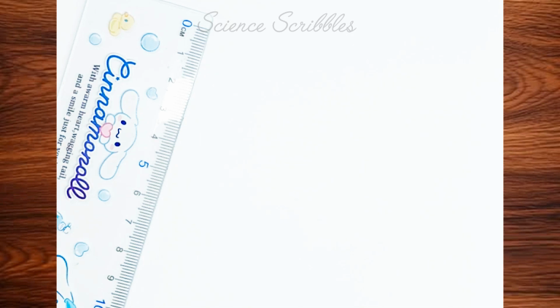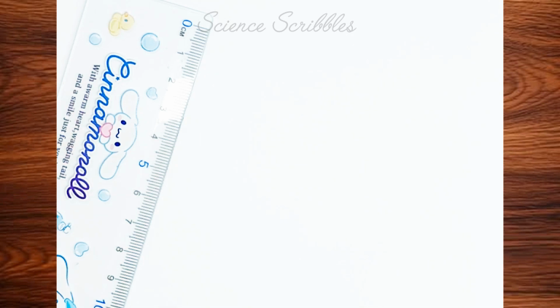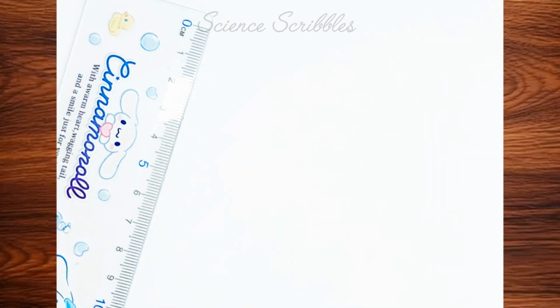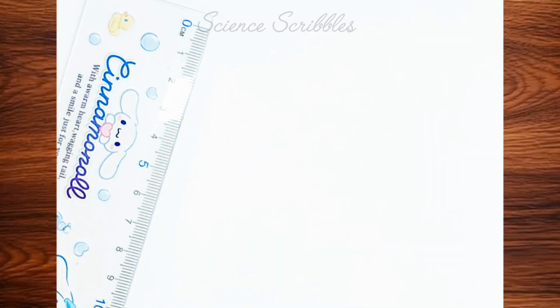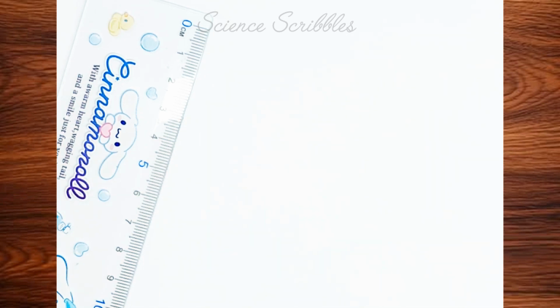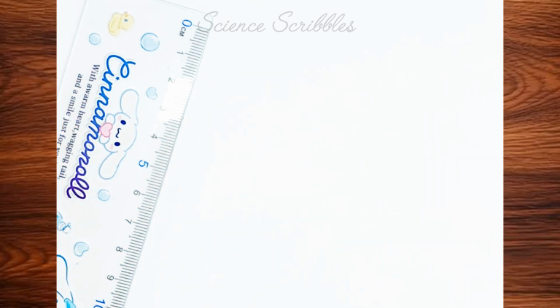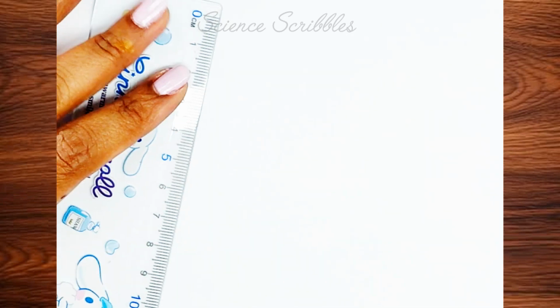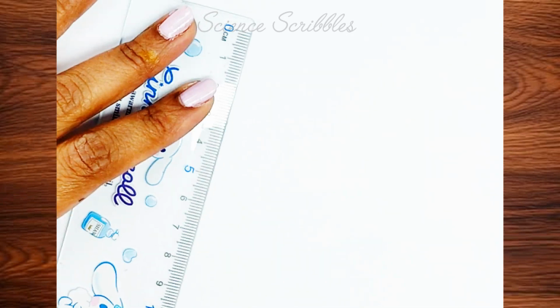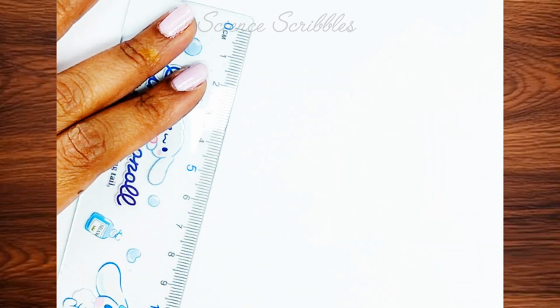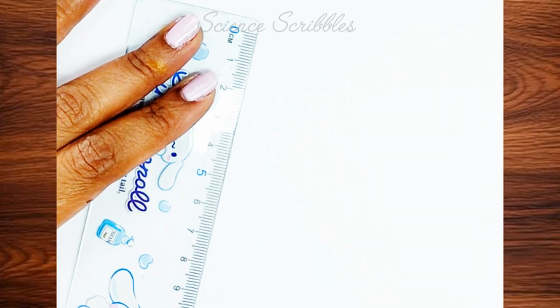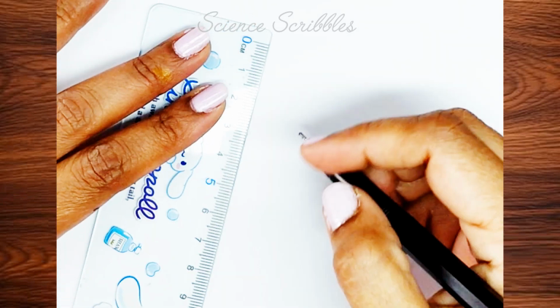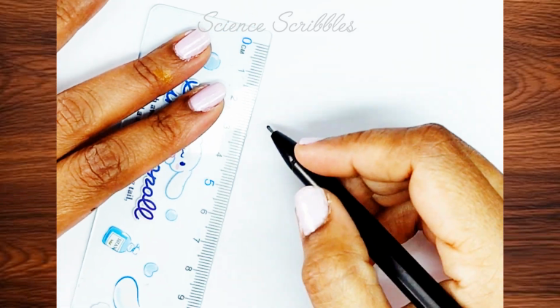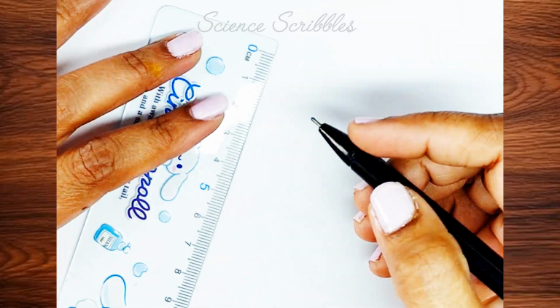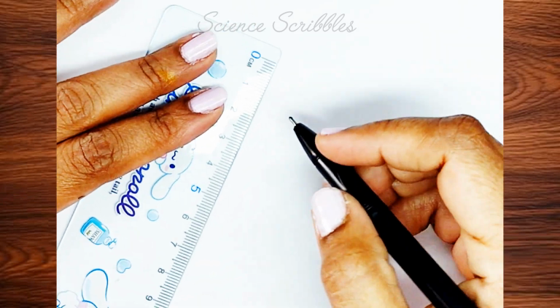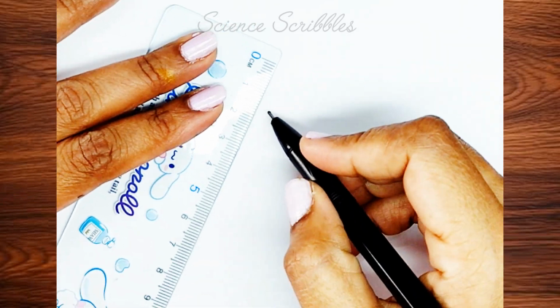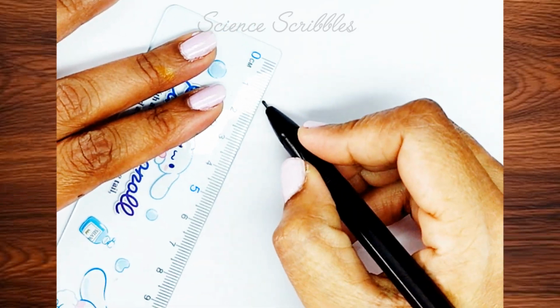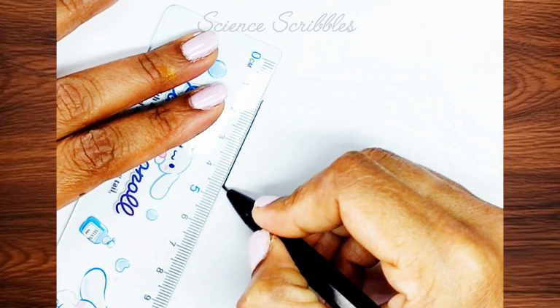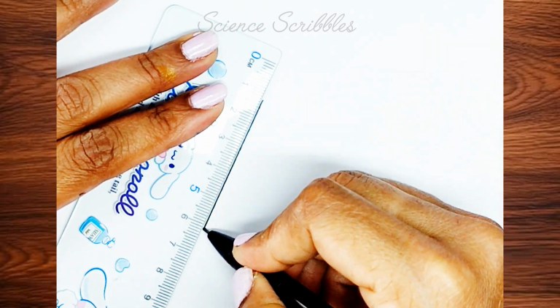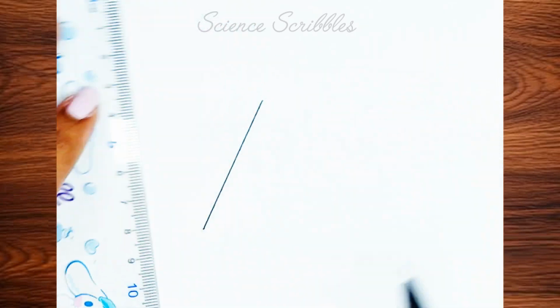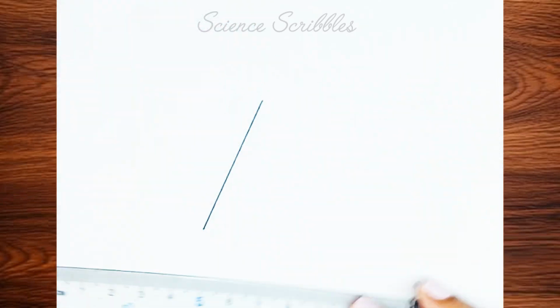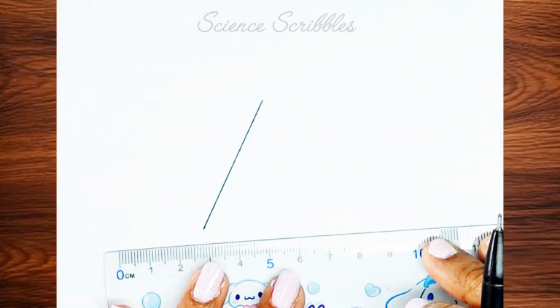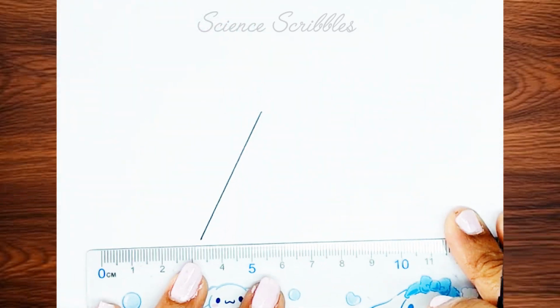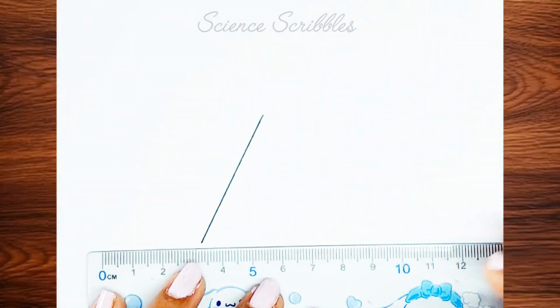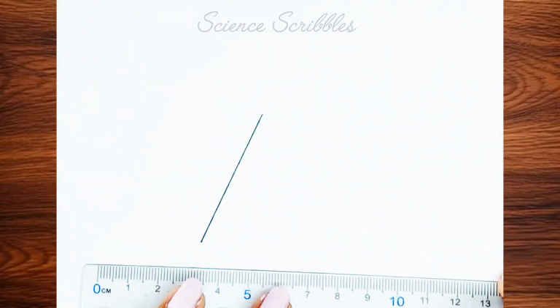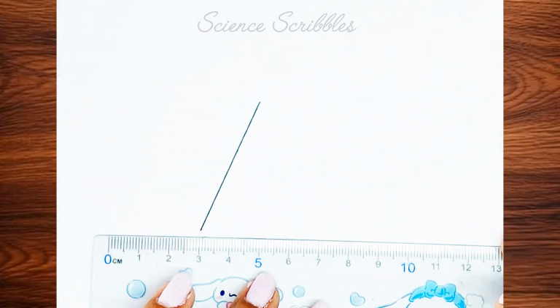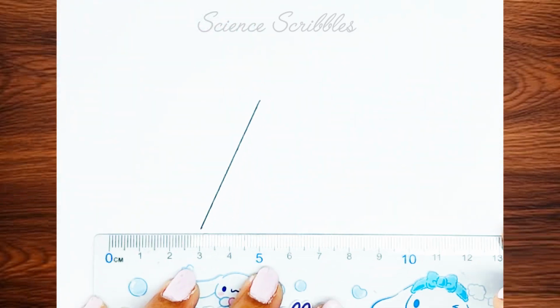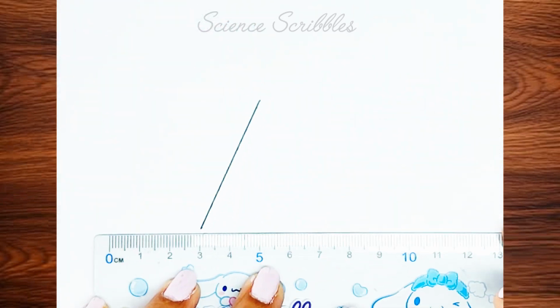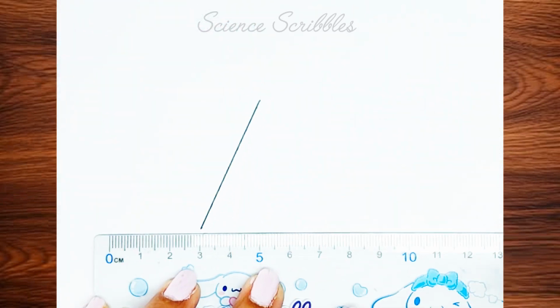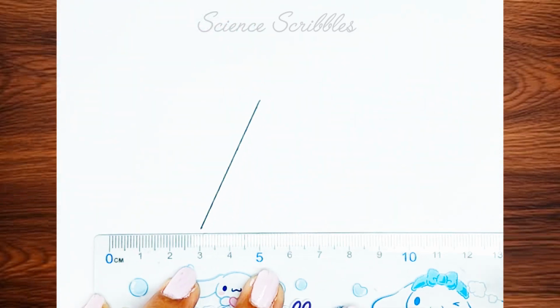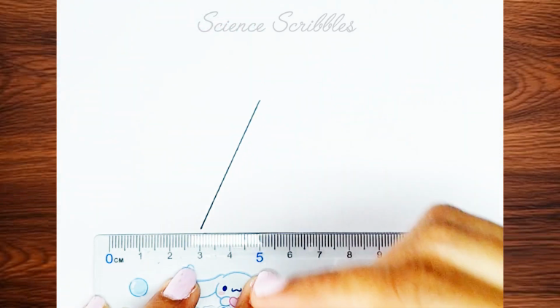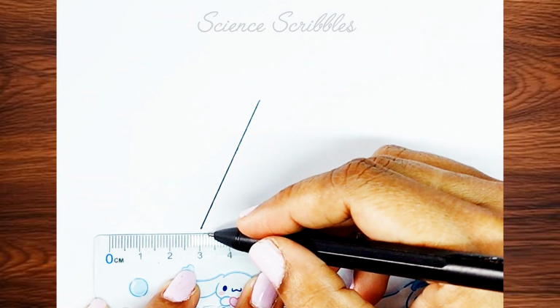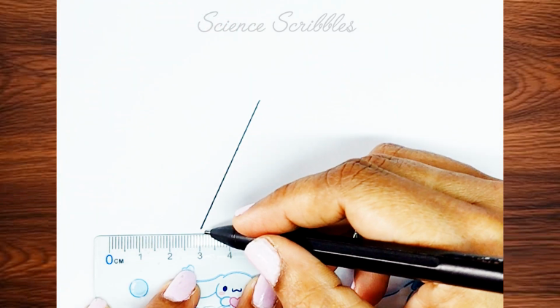Hi friends, let's begin drawing the corrosive sign. You will need a ruler to draw this diagram.